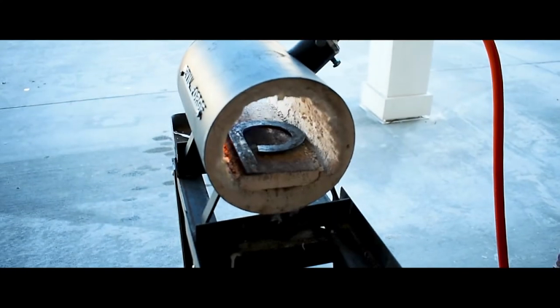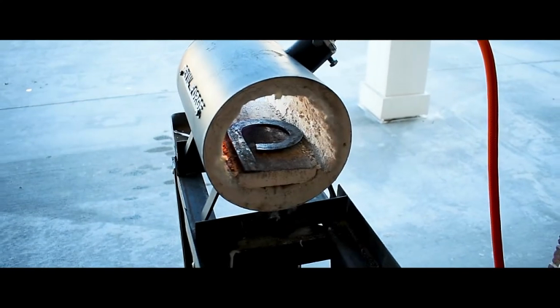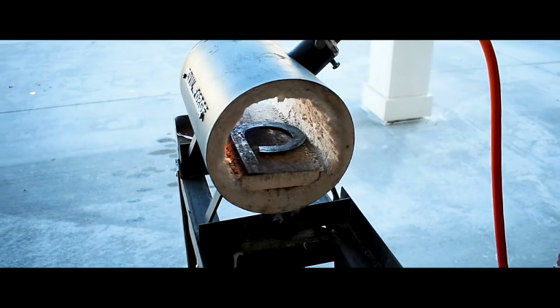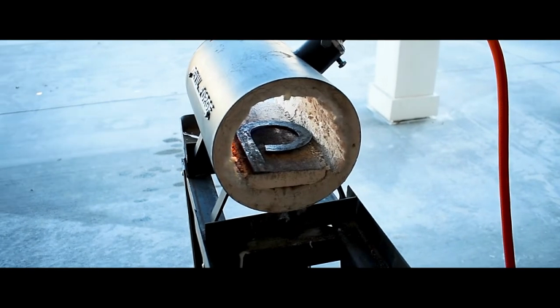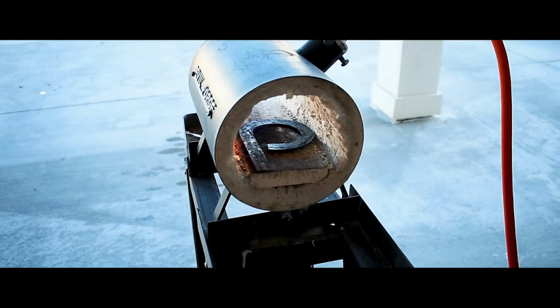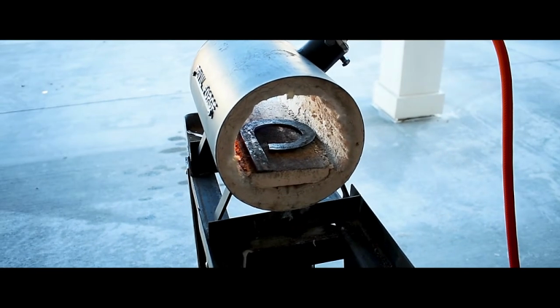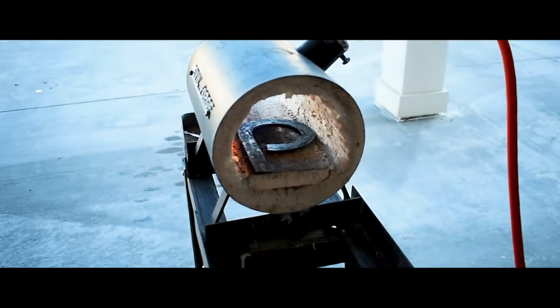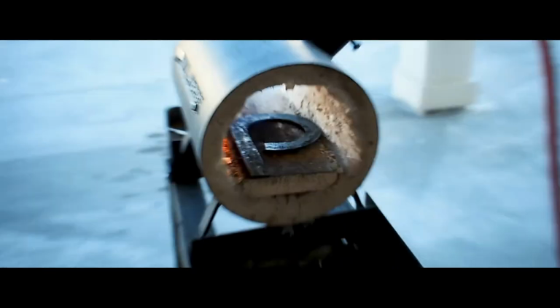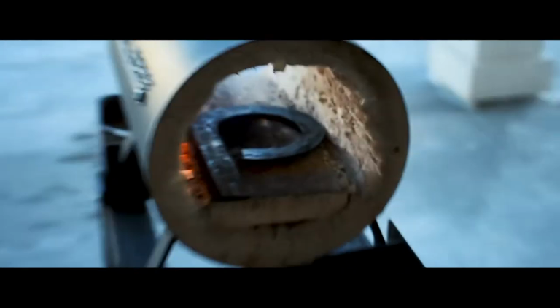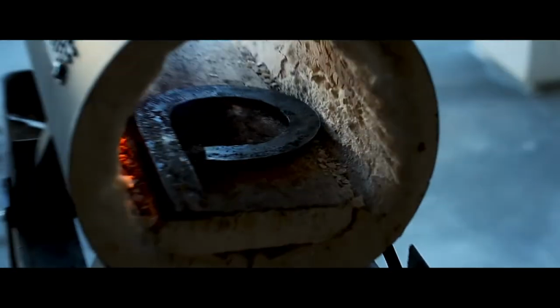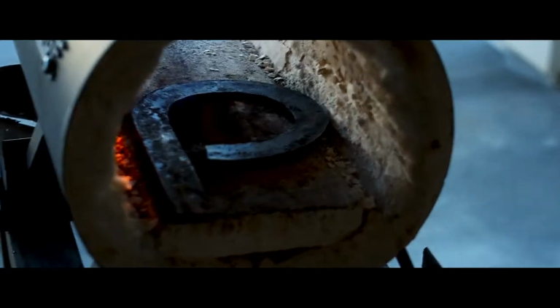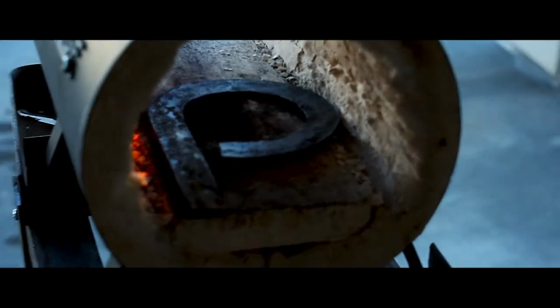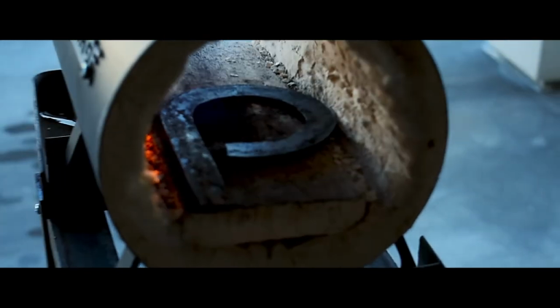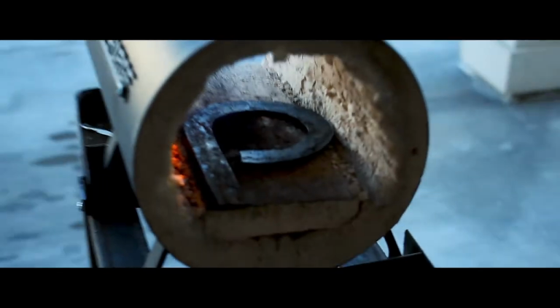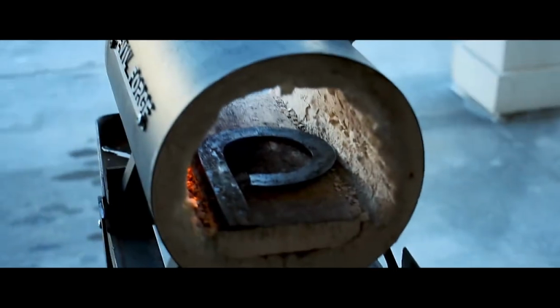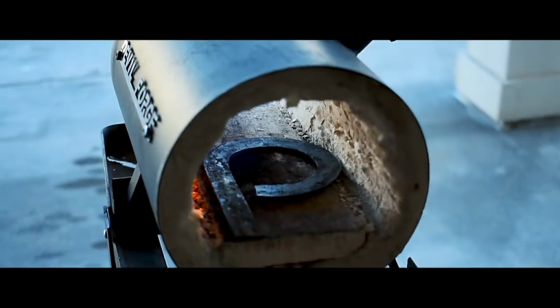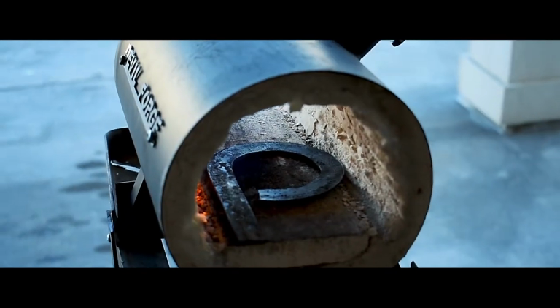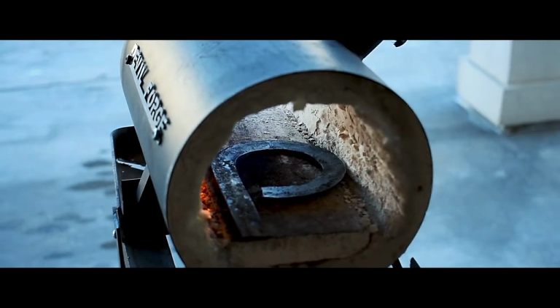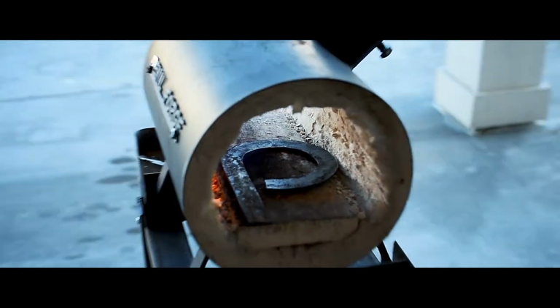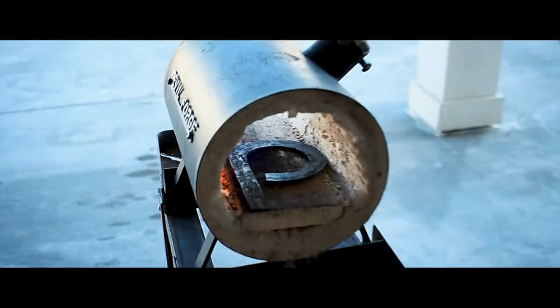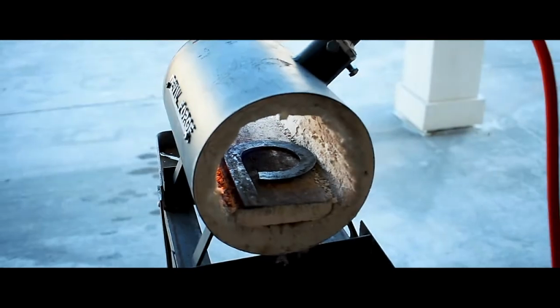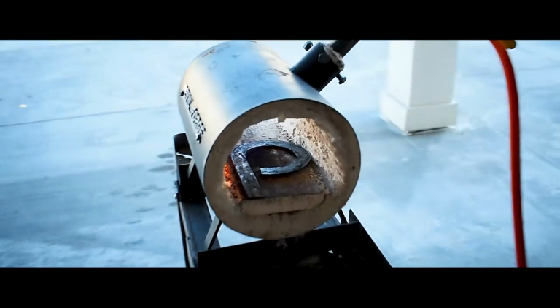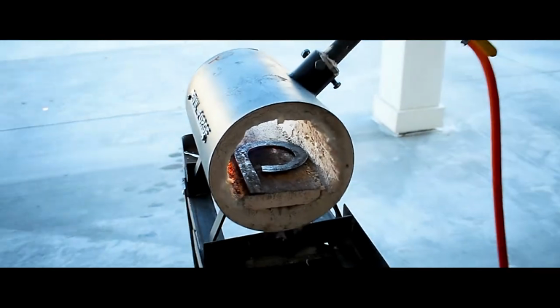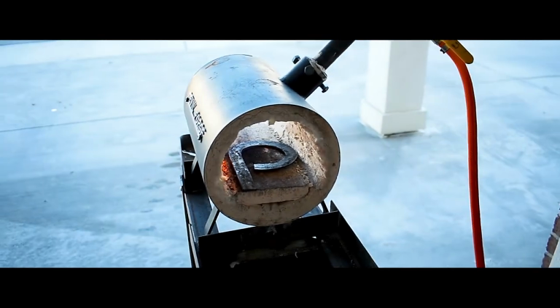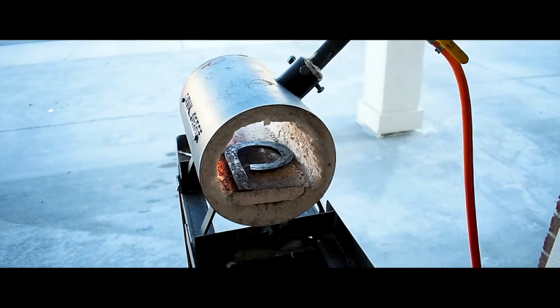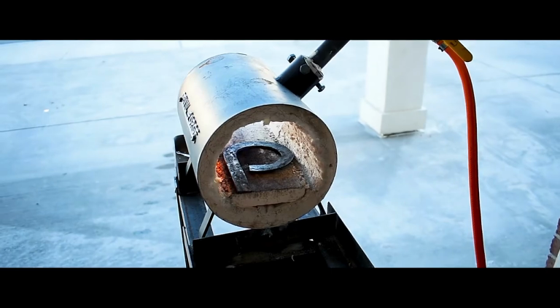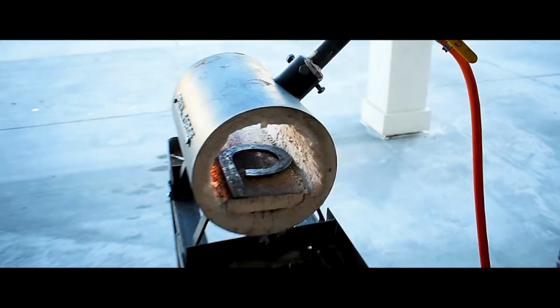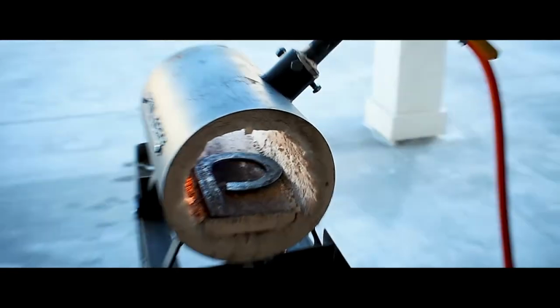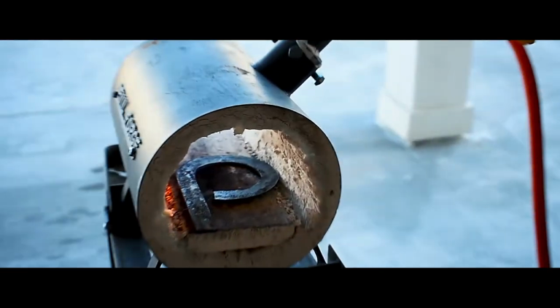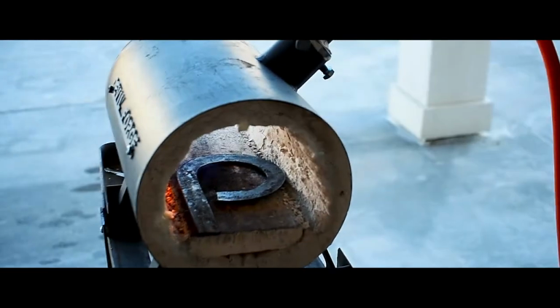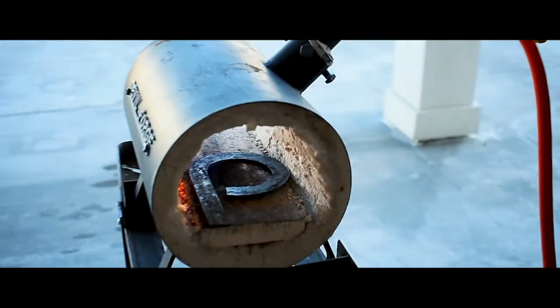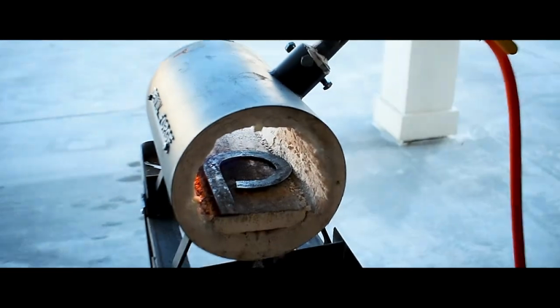Some of the stuff in Roy's plans you have to fabricate yourself, so that's what I'm doing here.